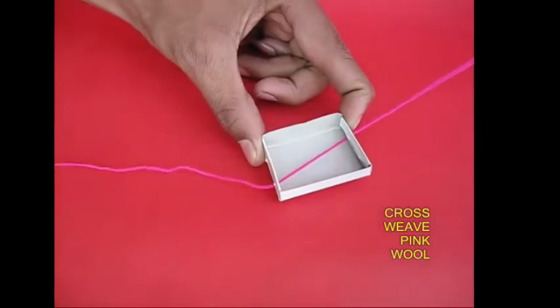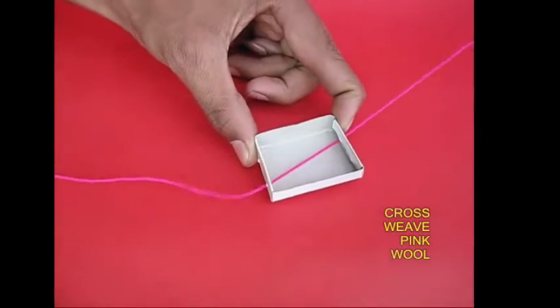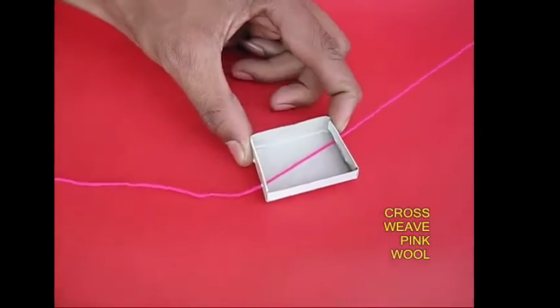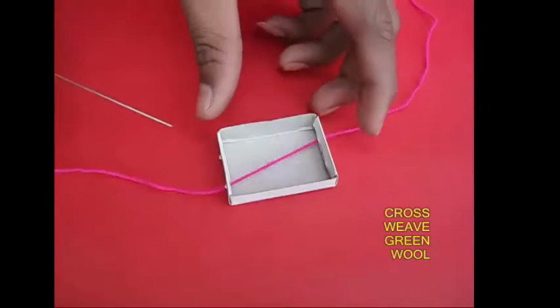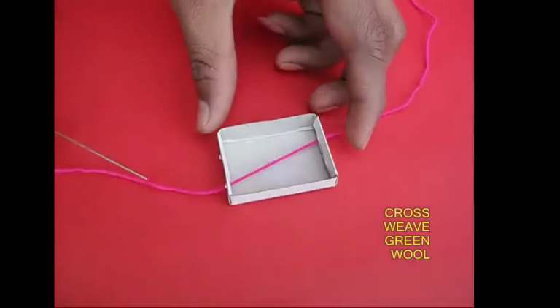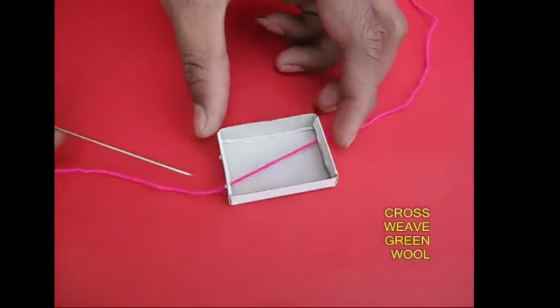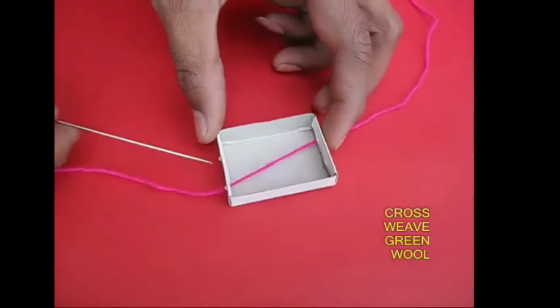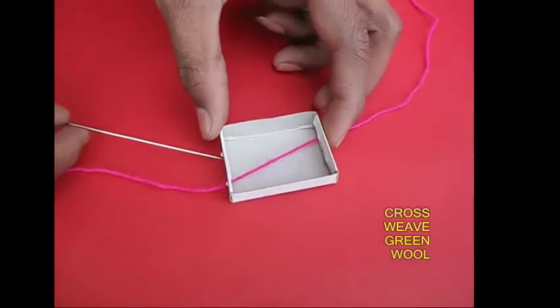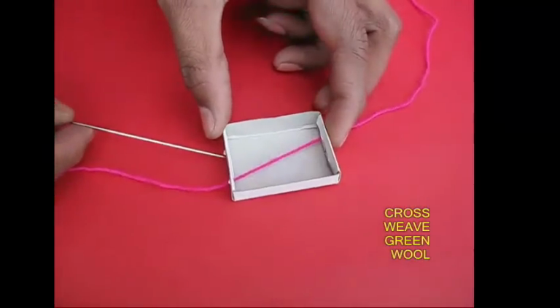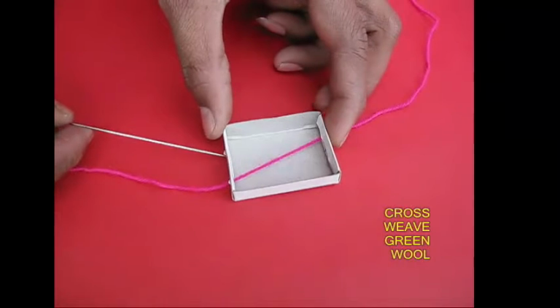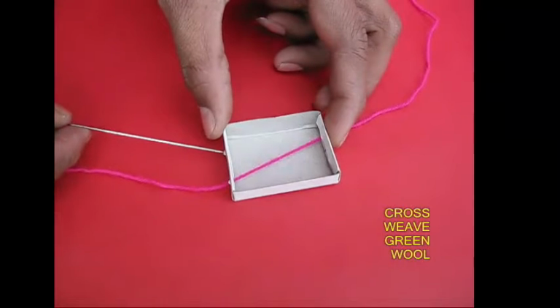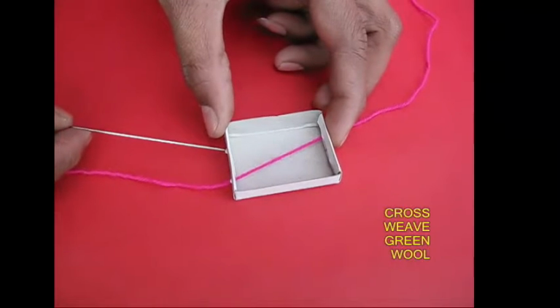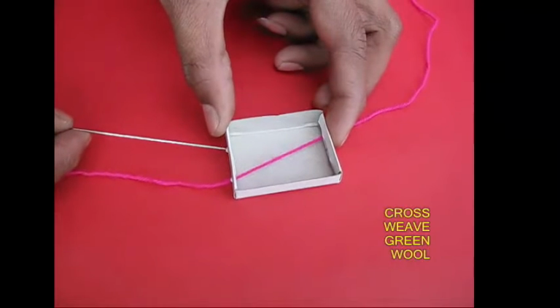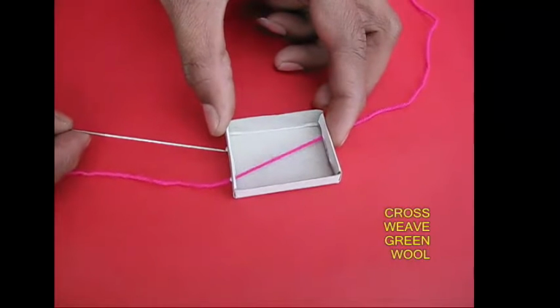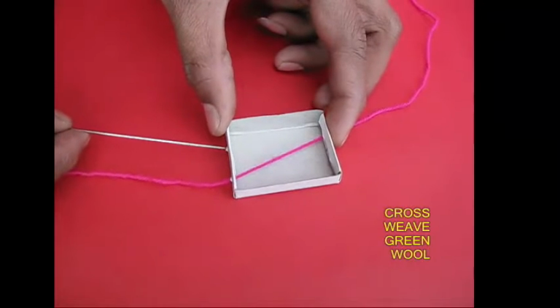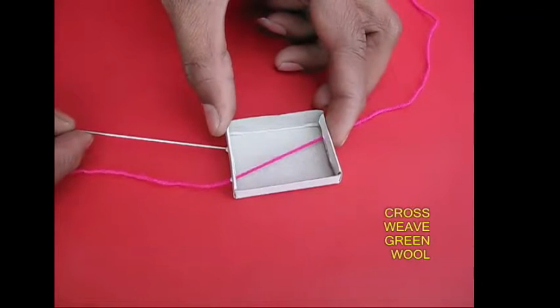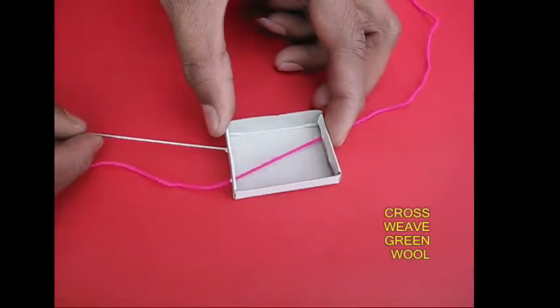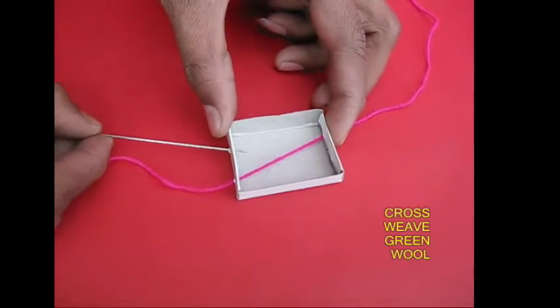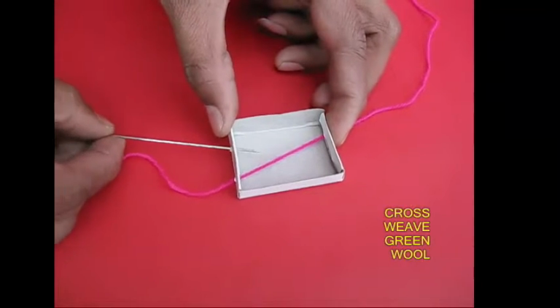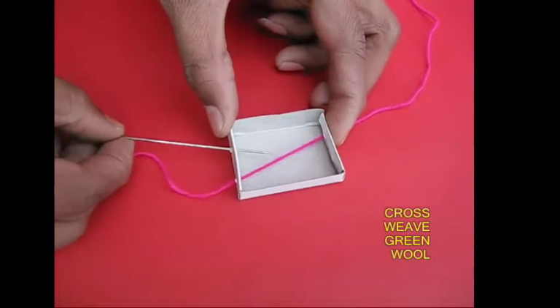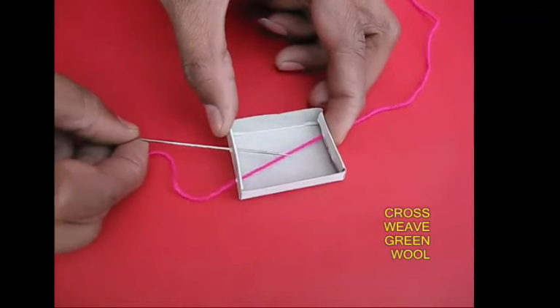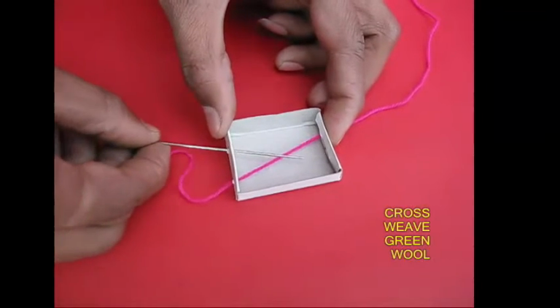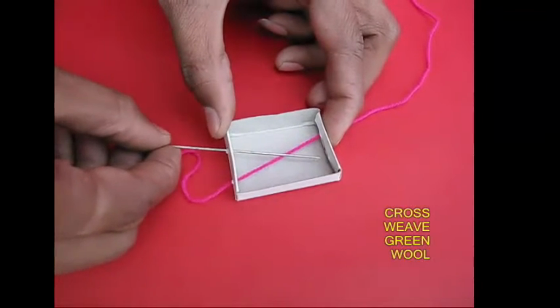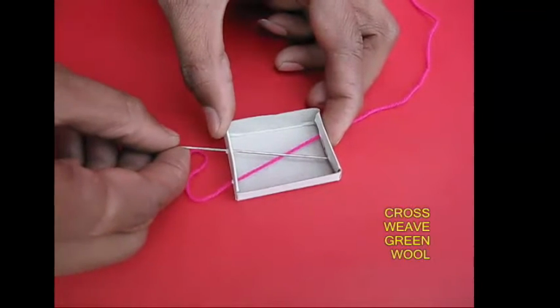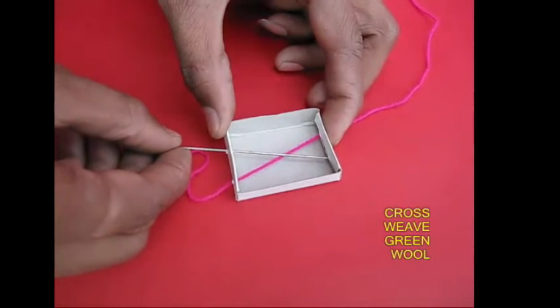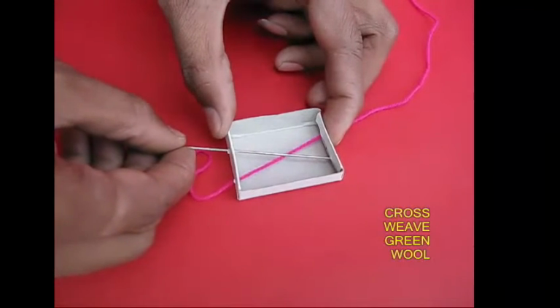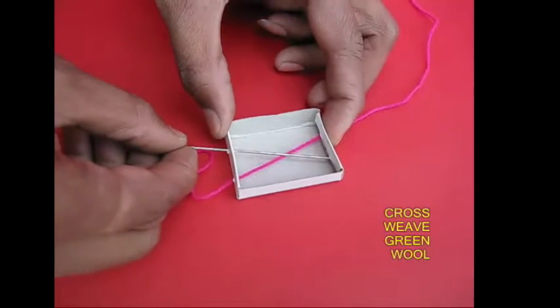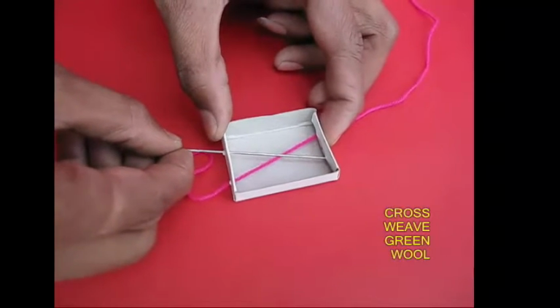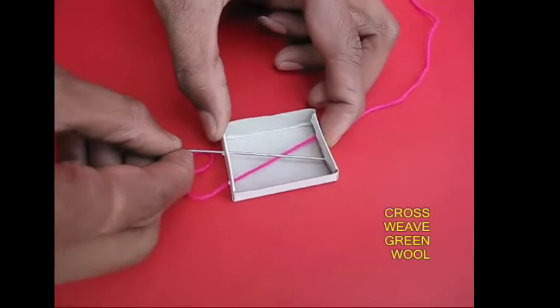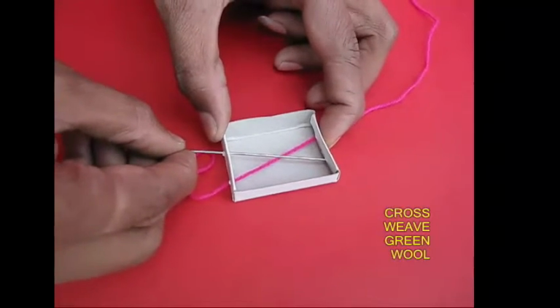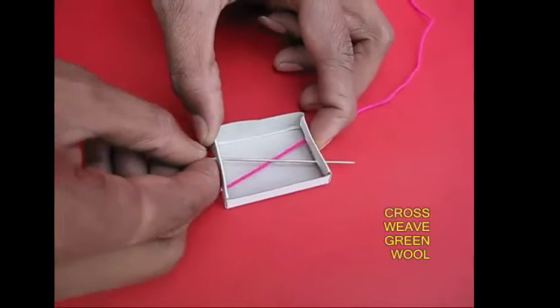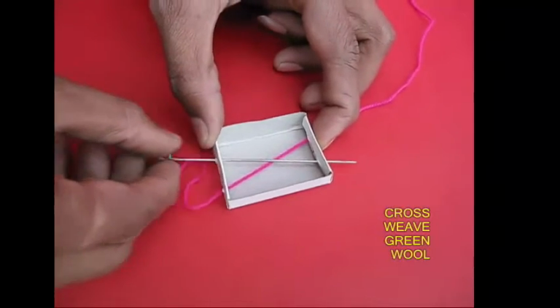If you want it, you can put it on the side. The other side is criss-cross. It is a green color.